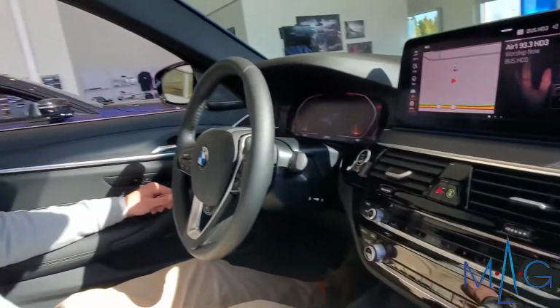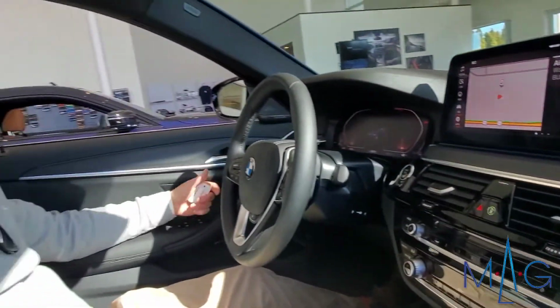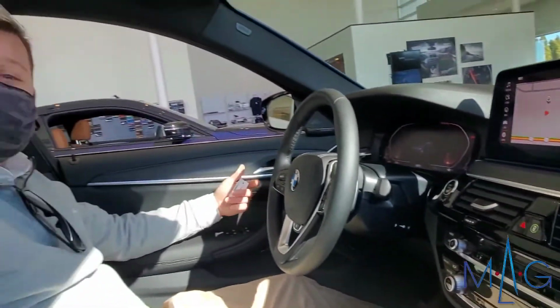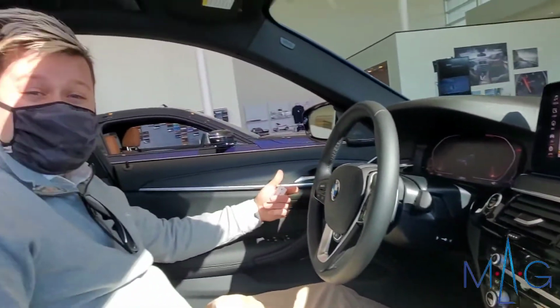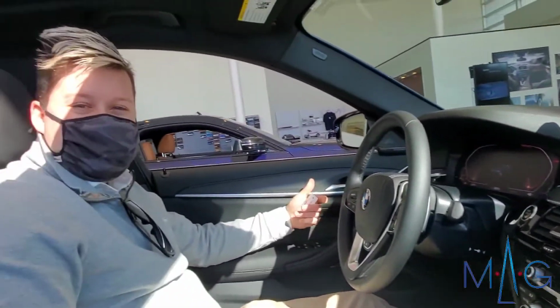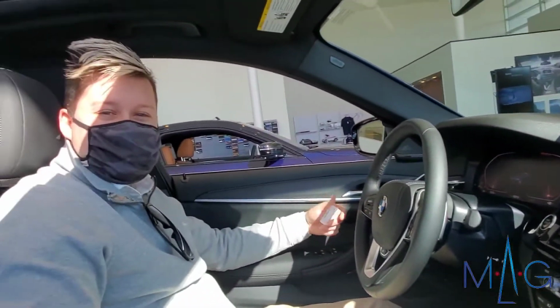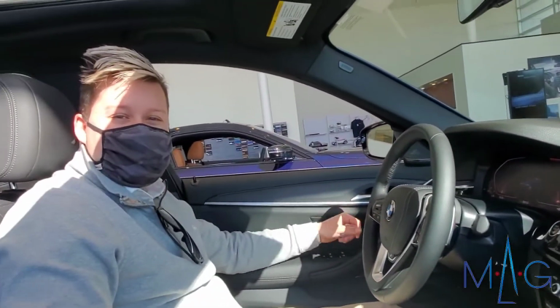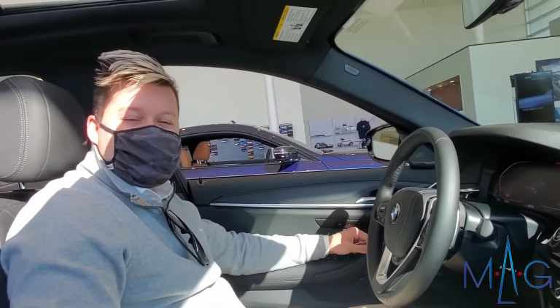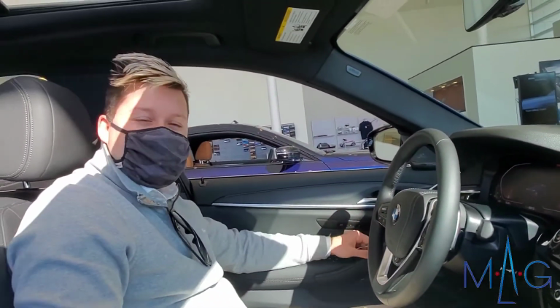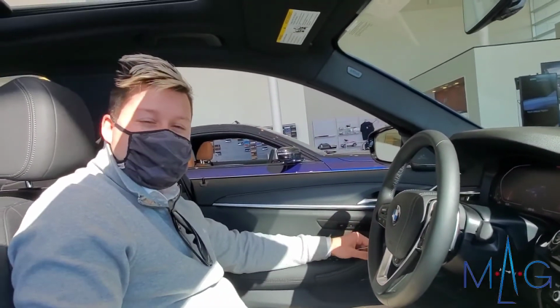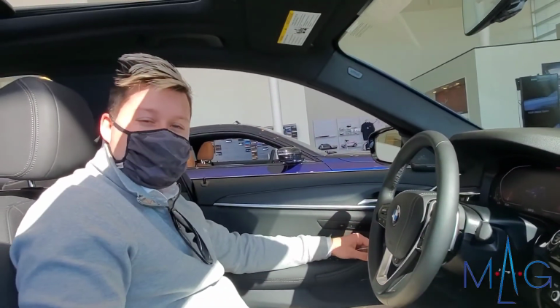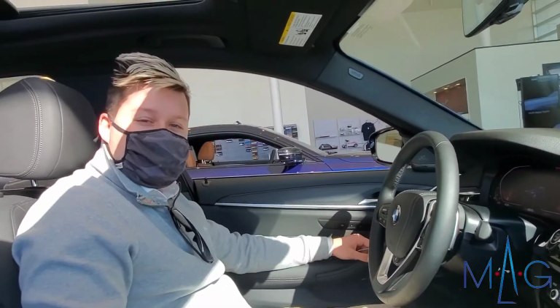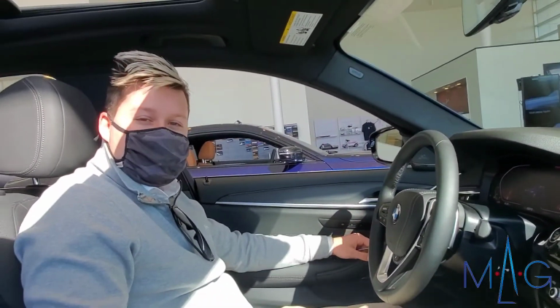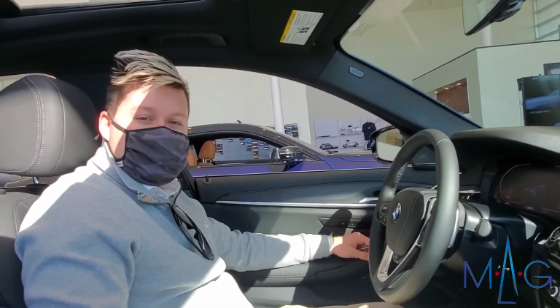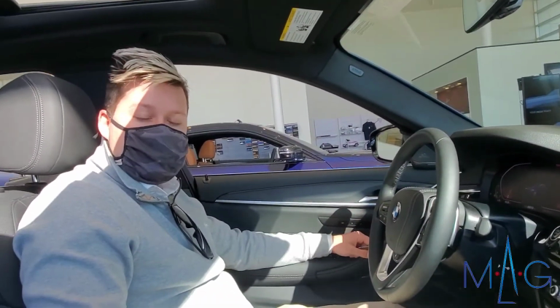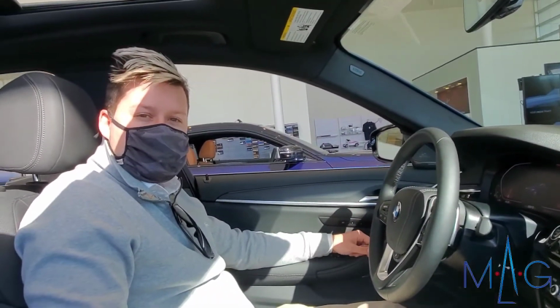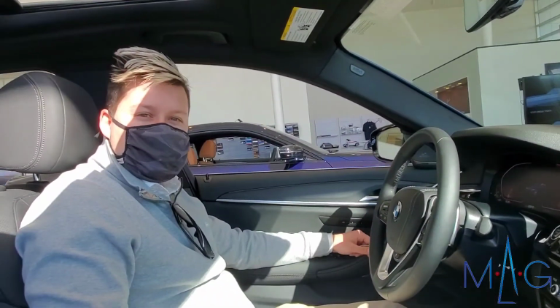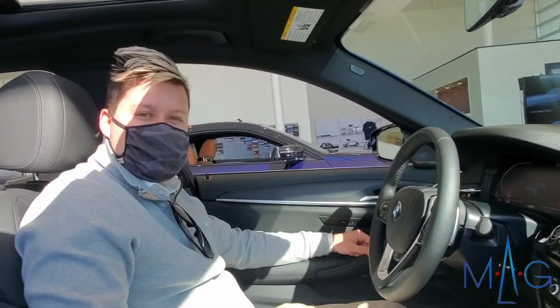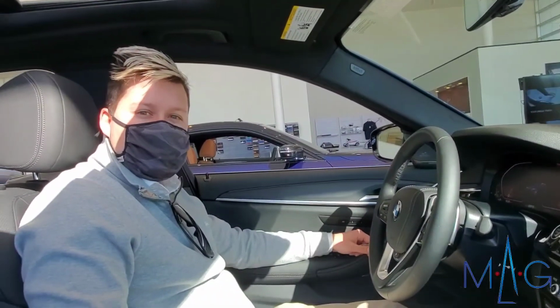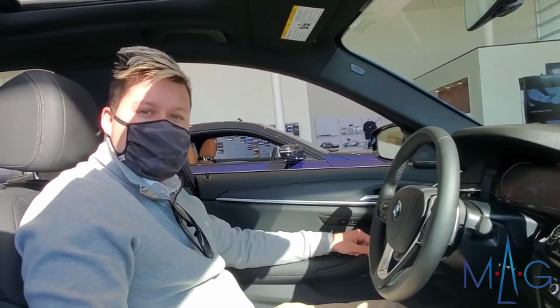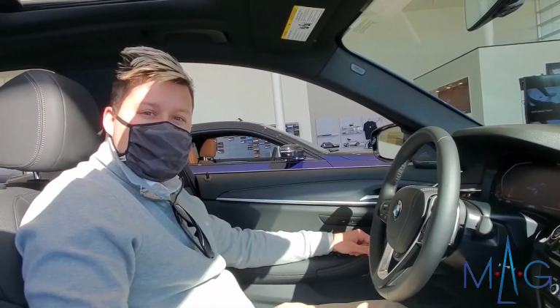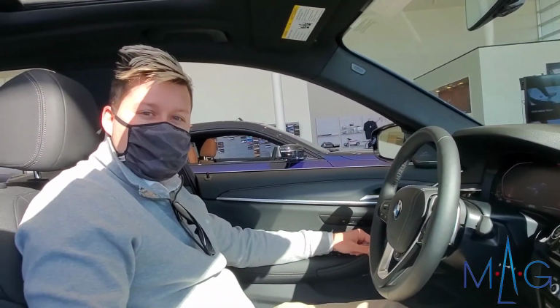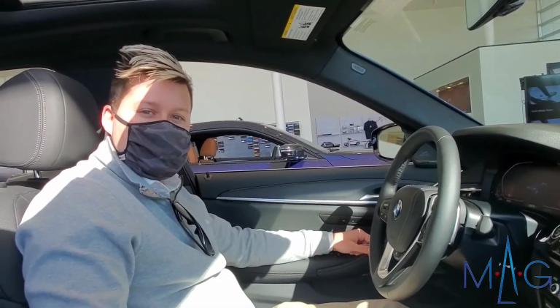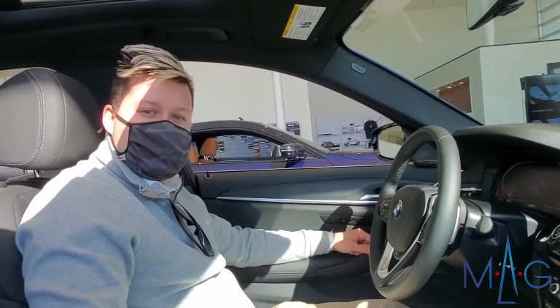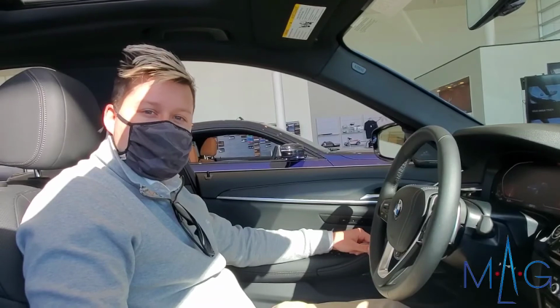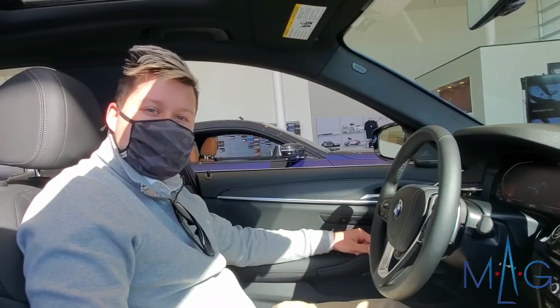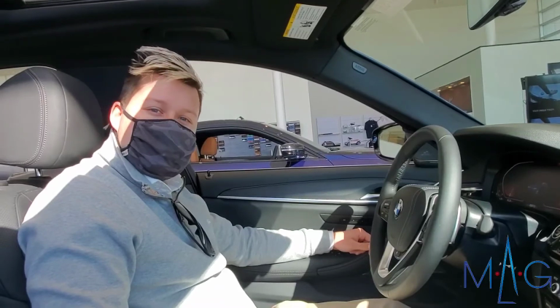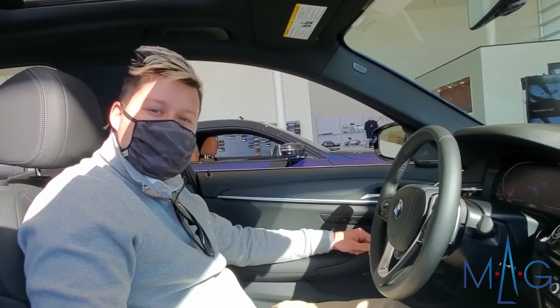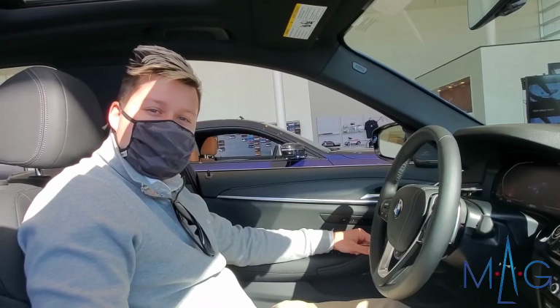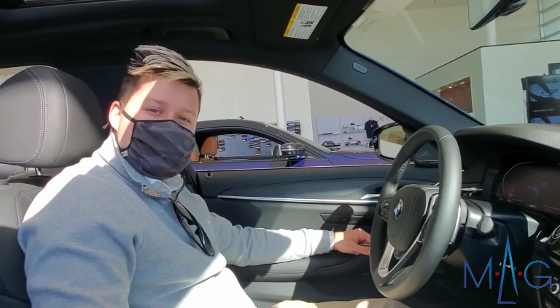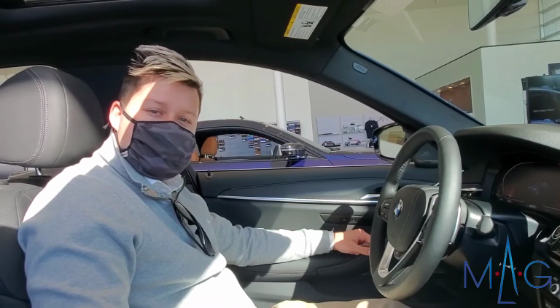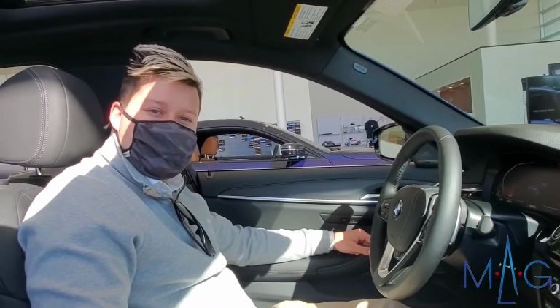Again, I'm Hayden with MAG BMW of Dublin. If you have any more questions about your new BMW, come in and see me and we'll go over everything.